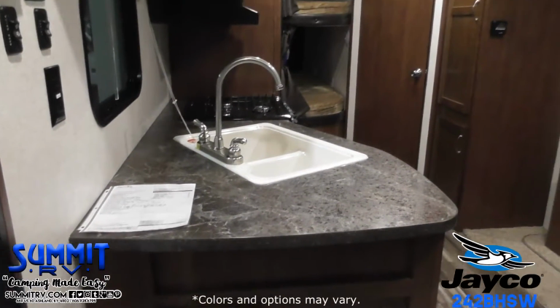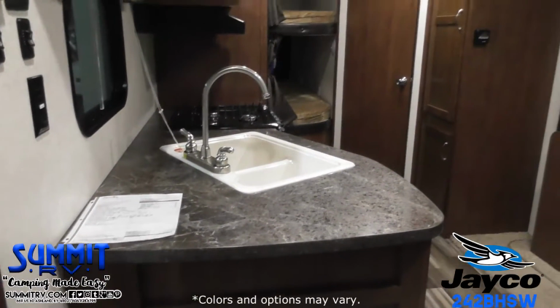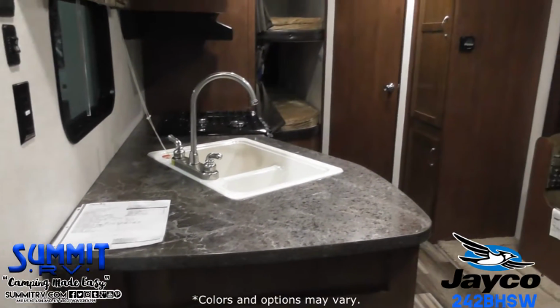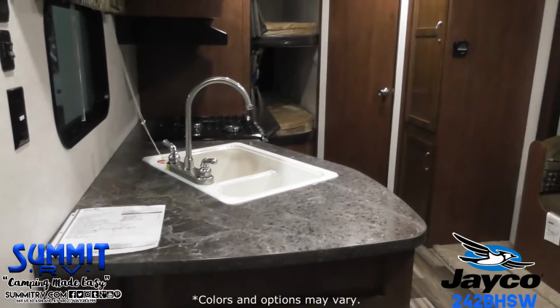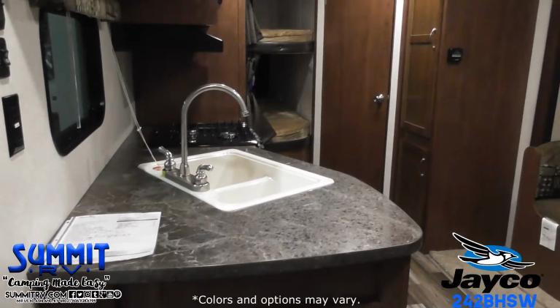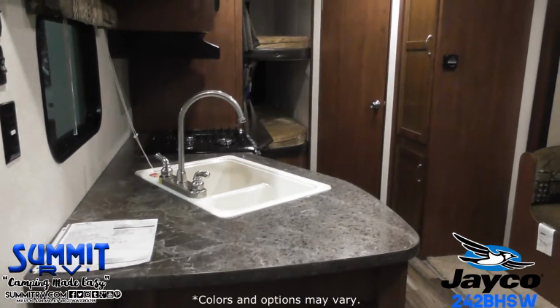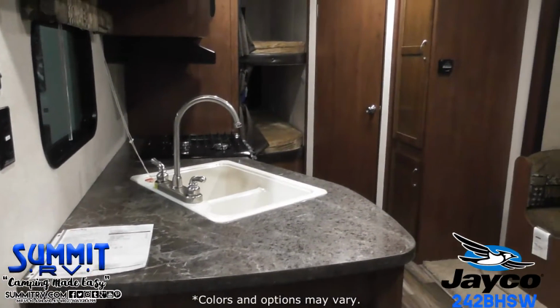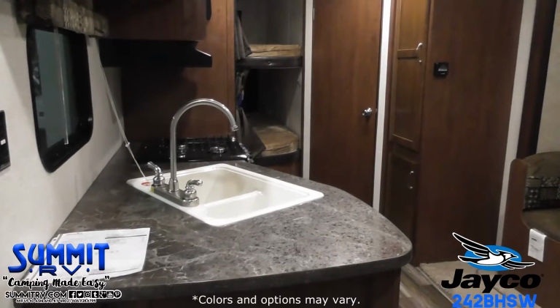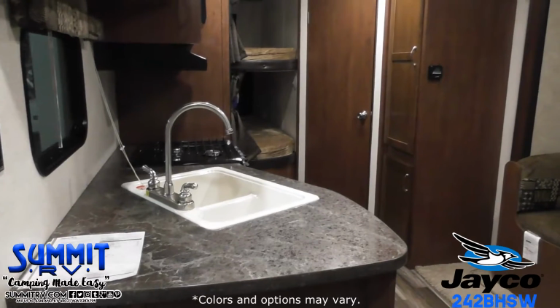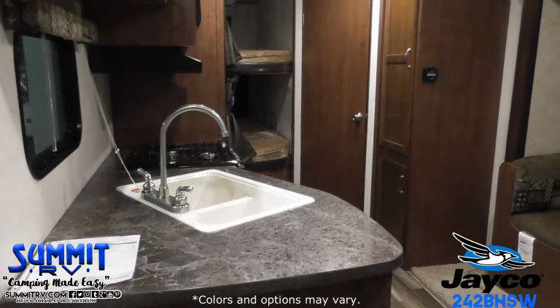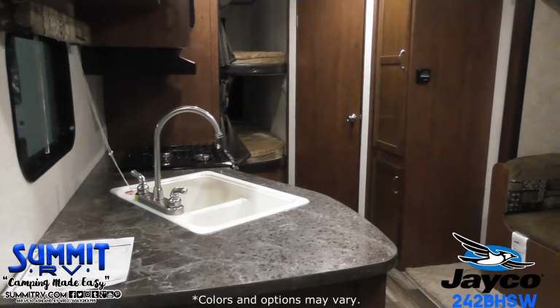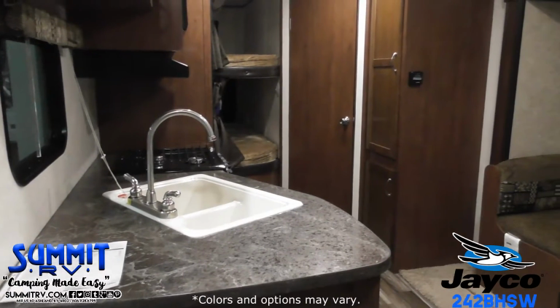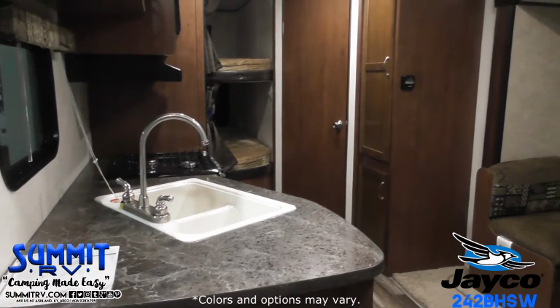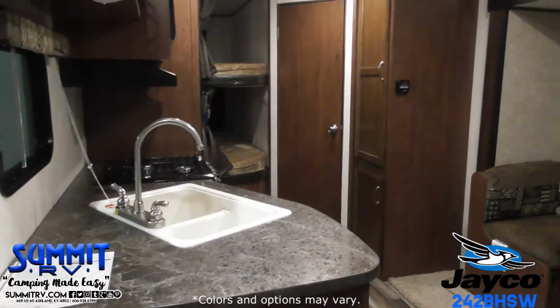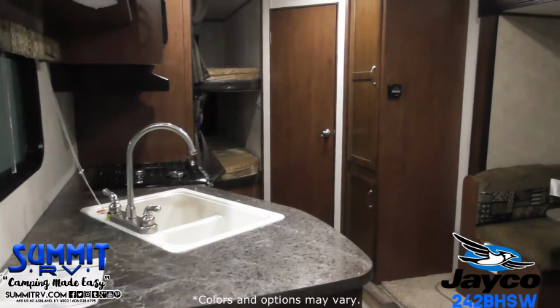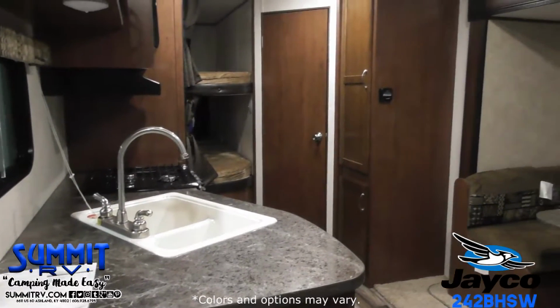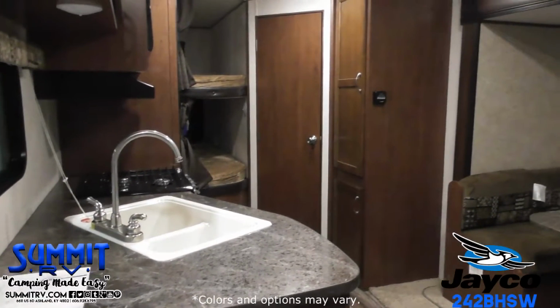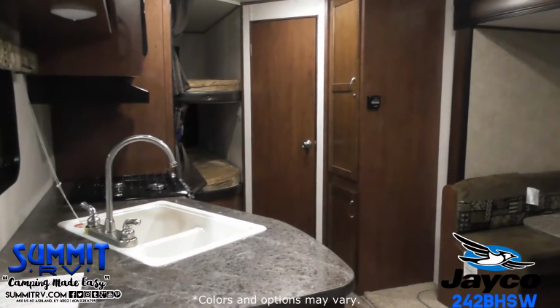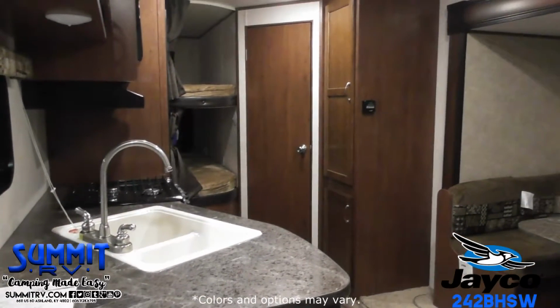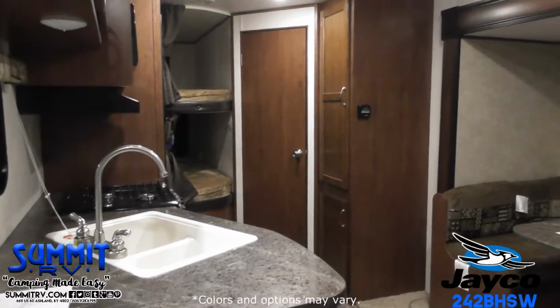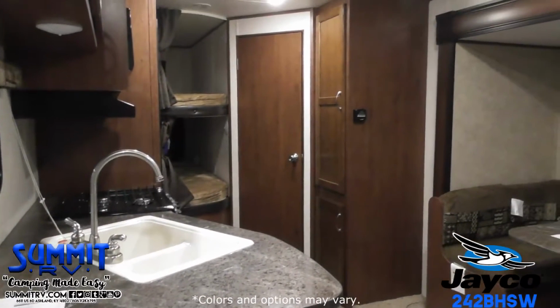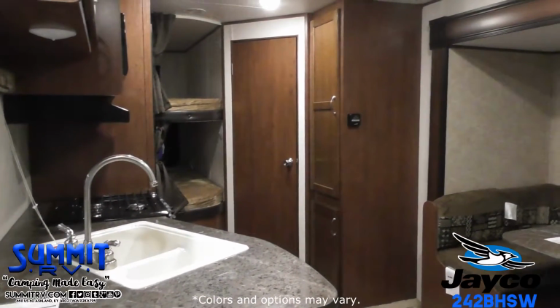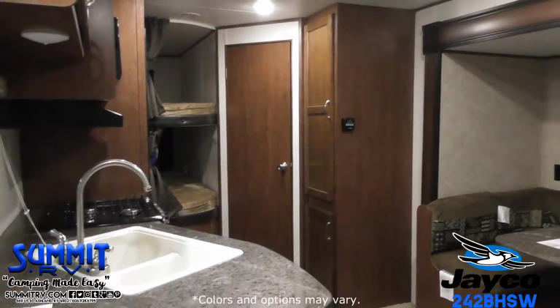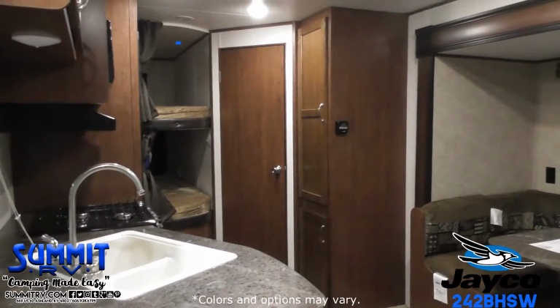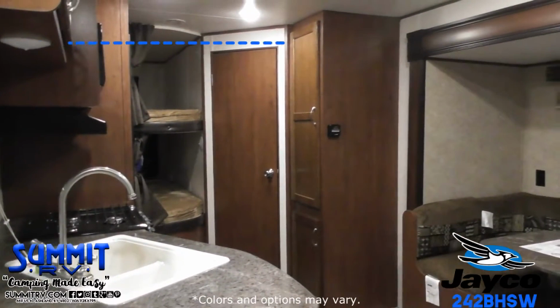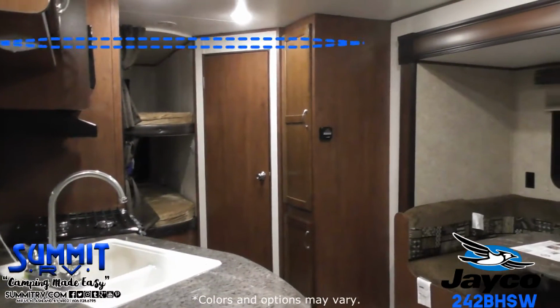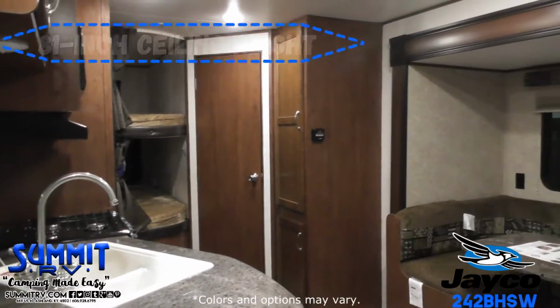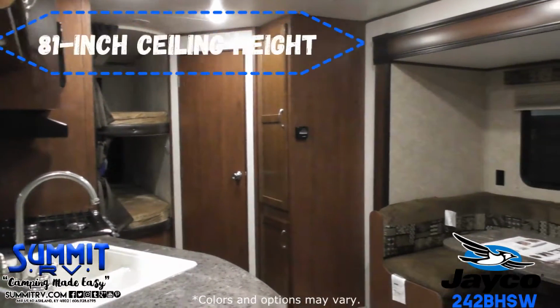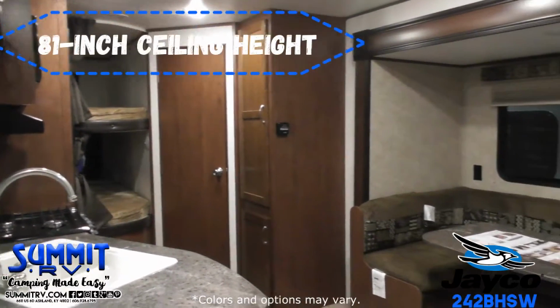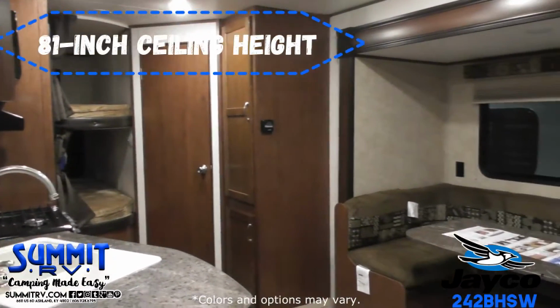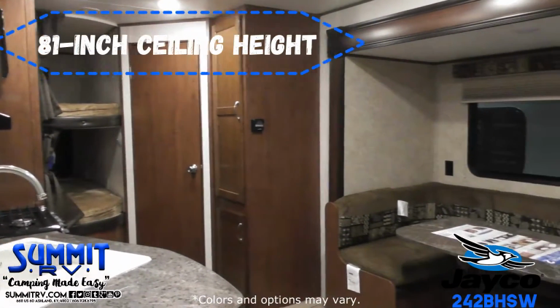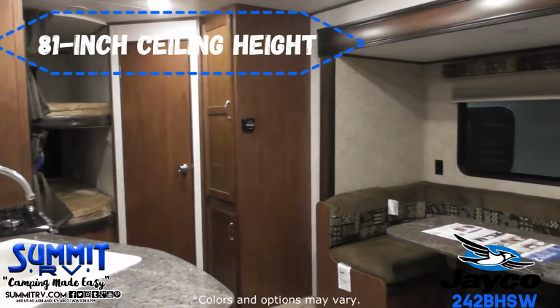To the left of the entry door, you'll find an angled double sink, overhead cabinets for dishes, a three-burner range, and a refrigerator.